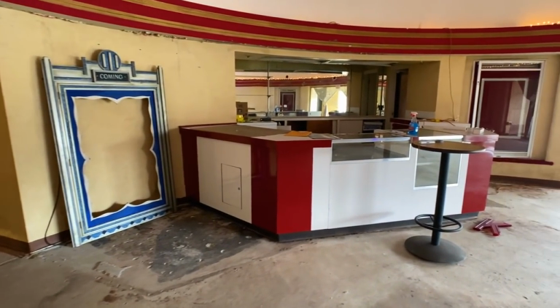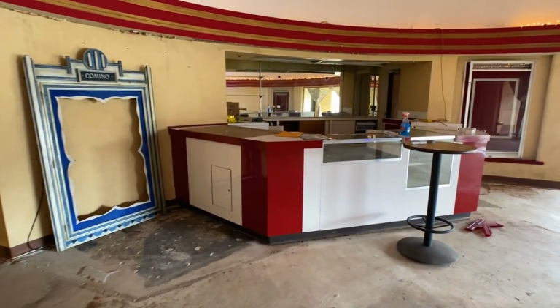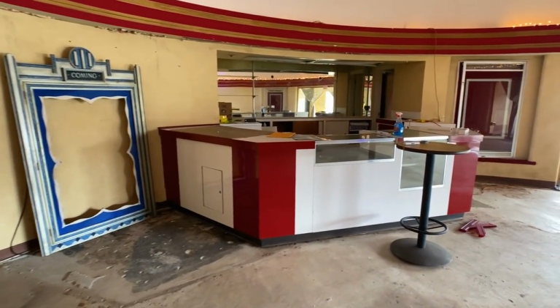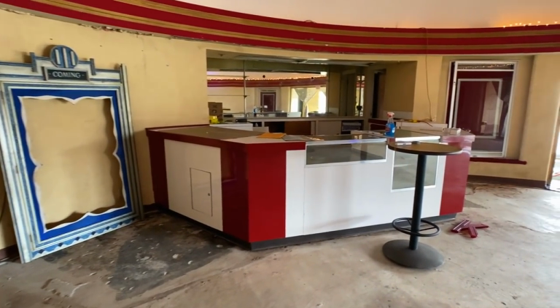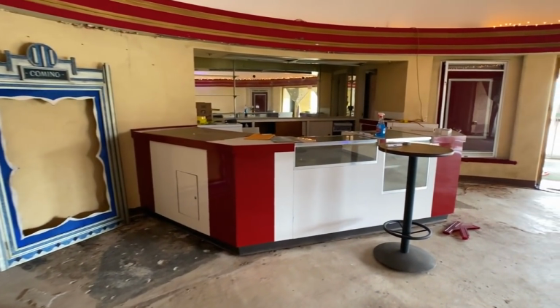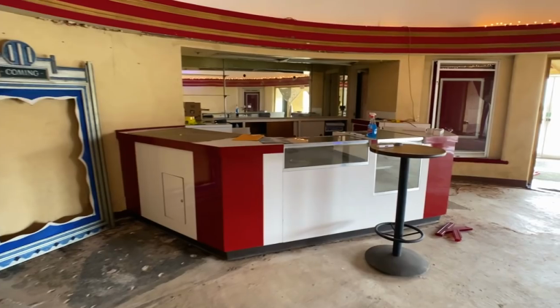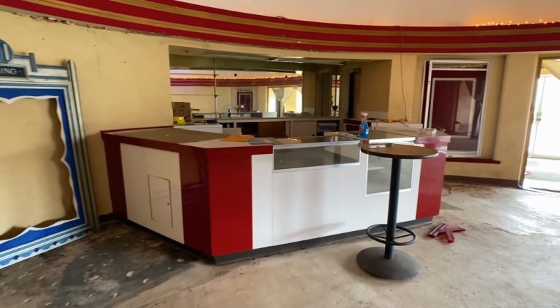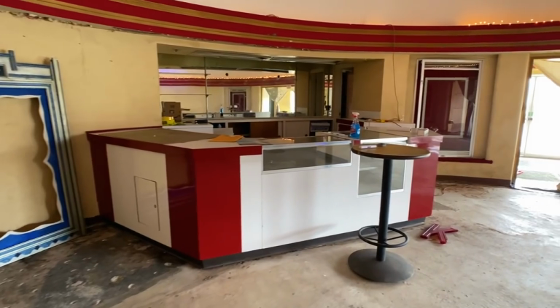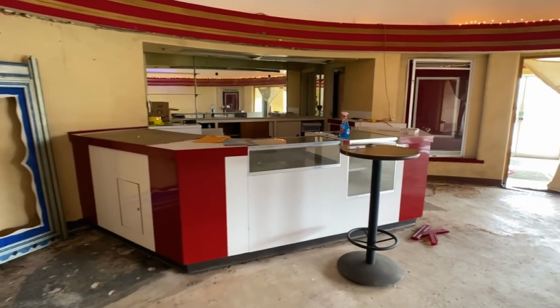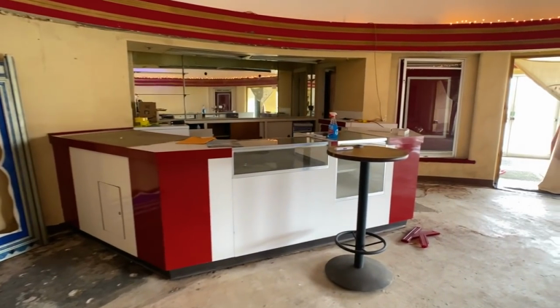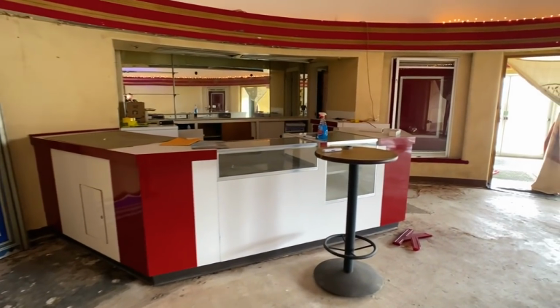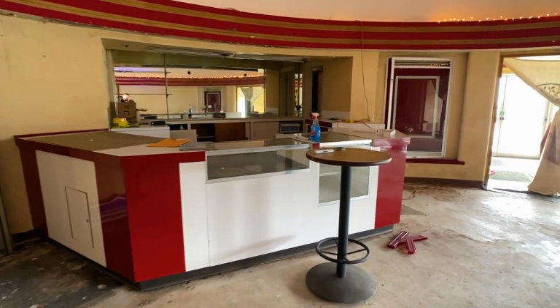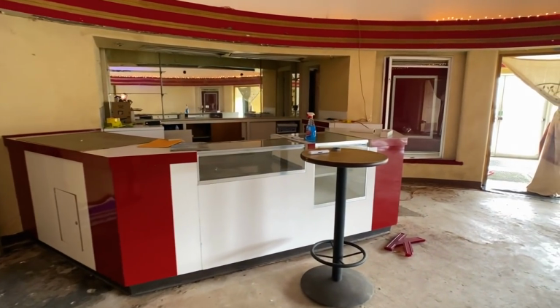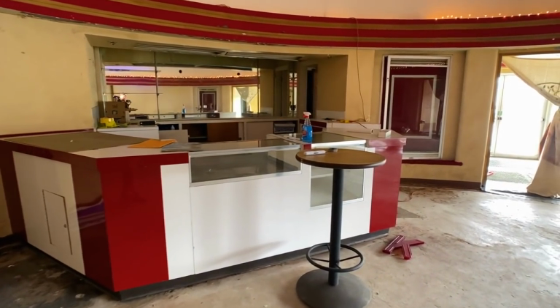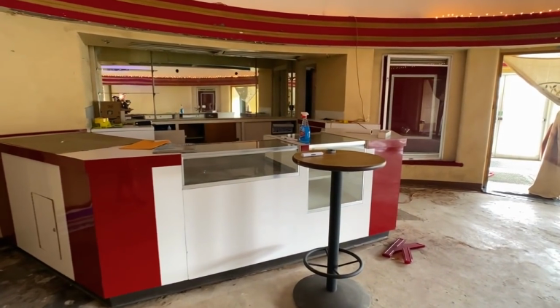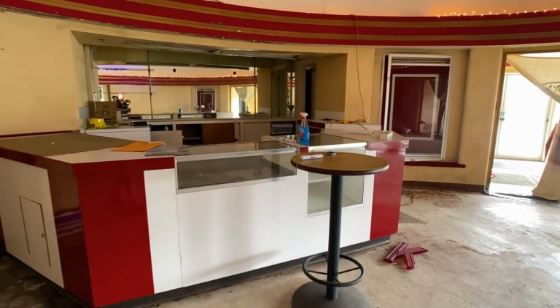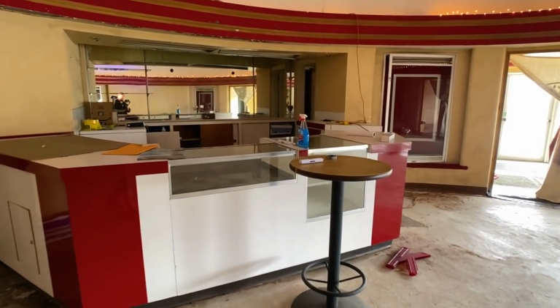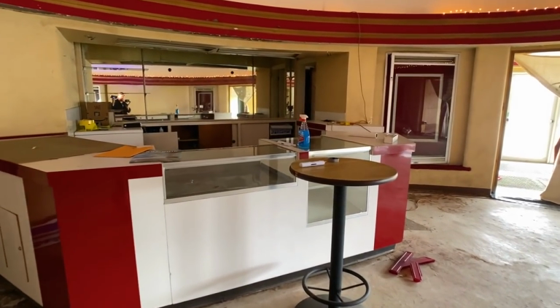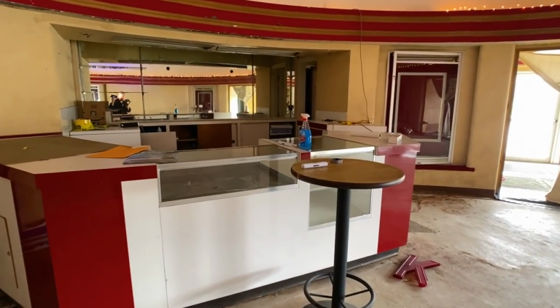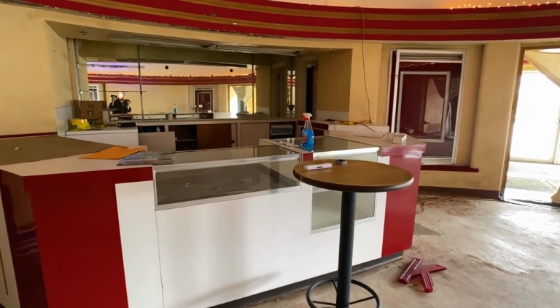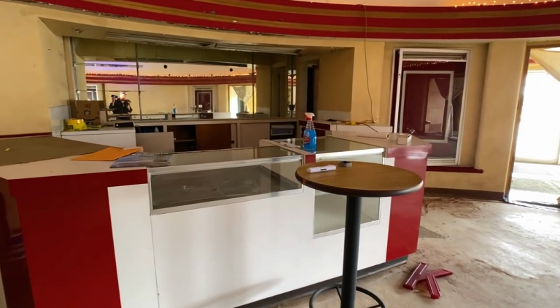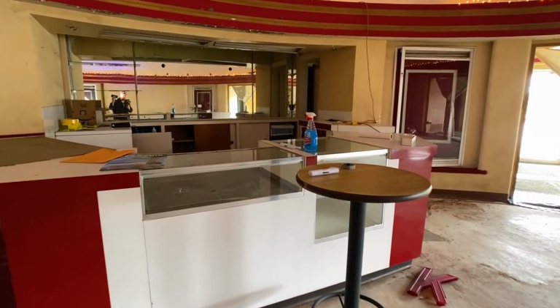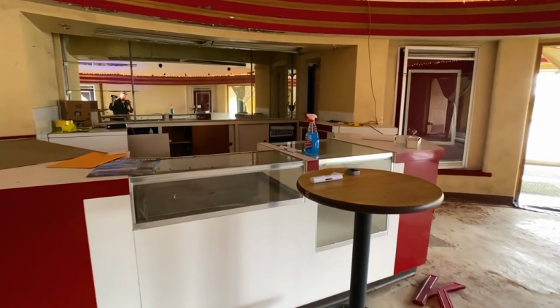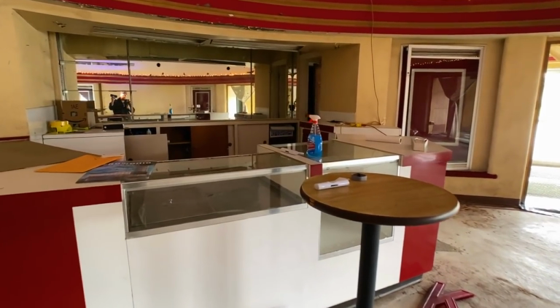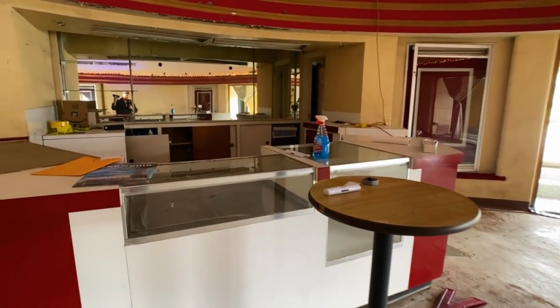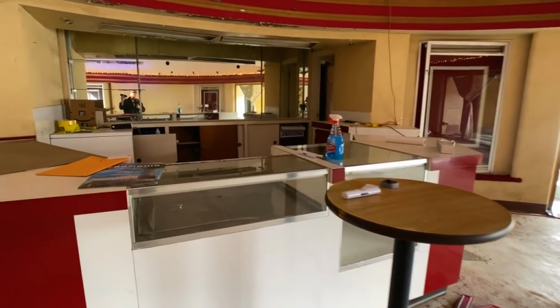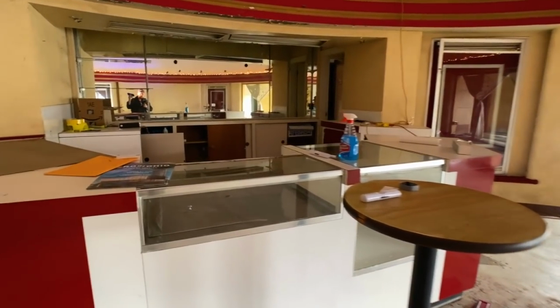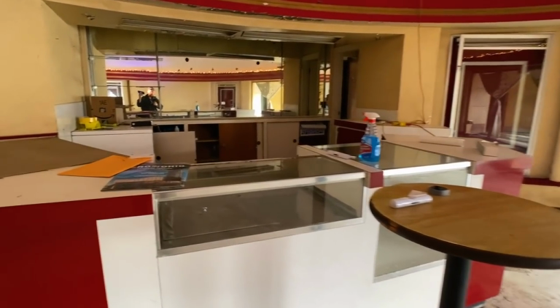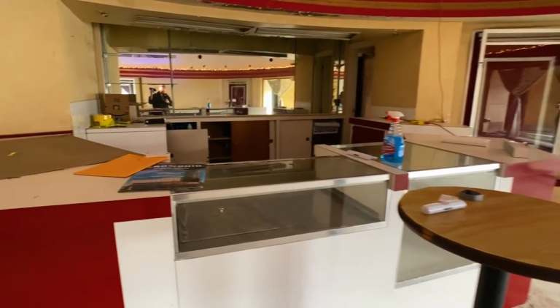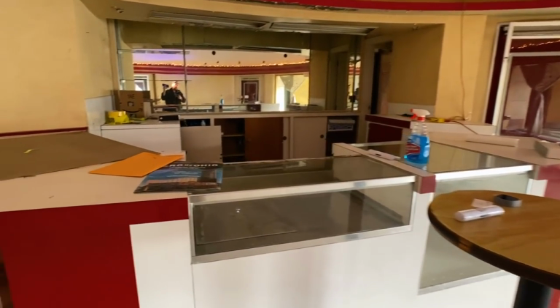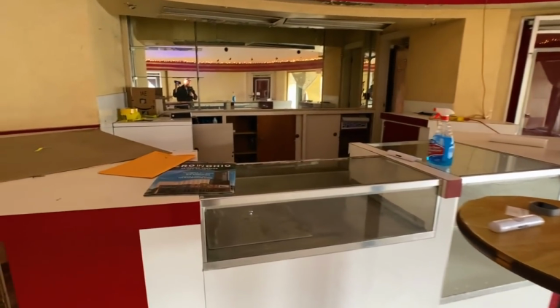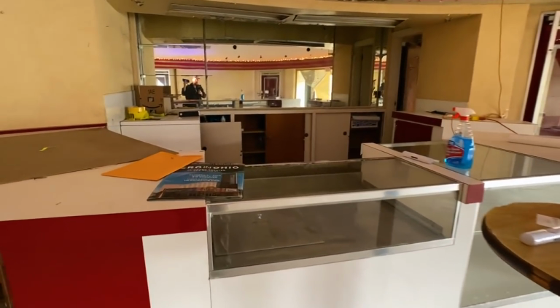We've got a concession stand with the original colors — white and red.